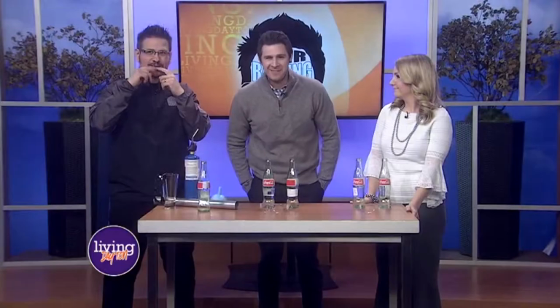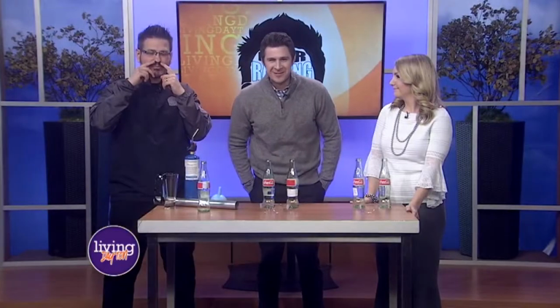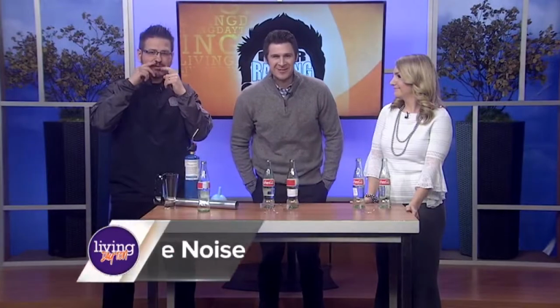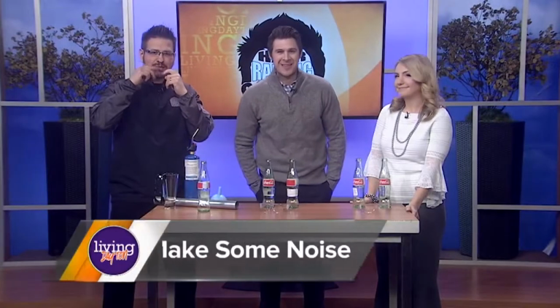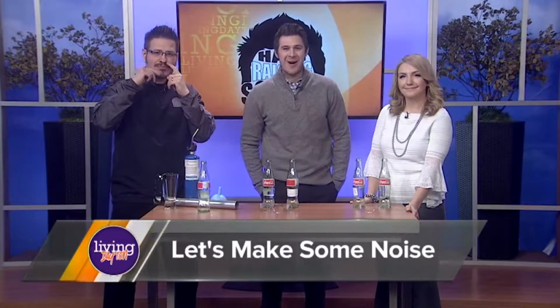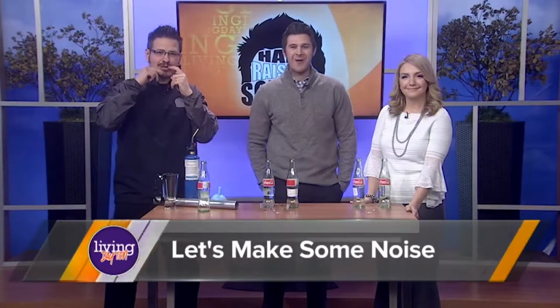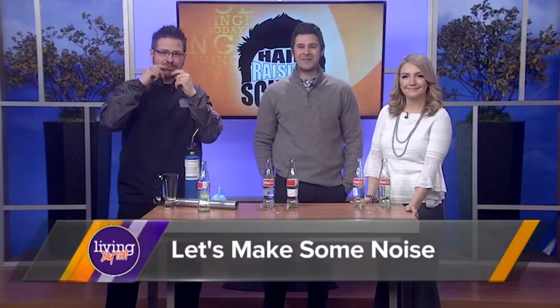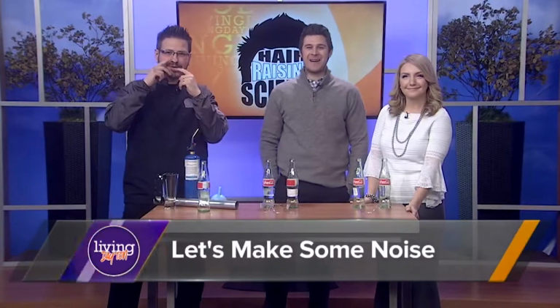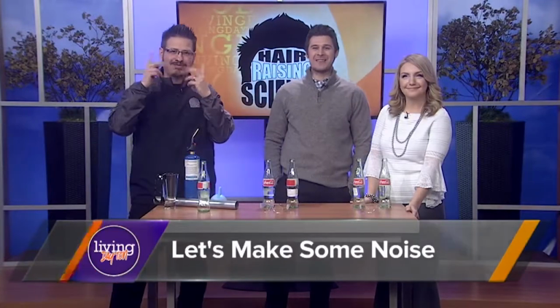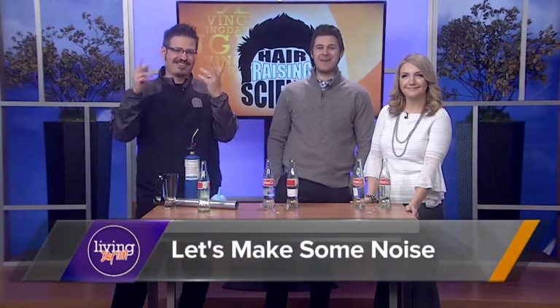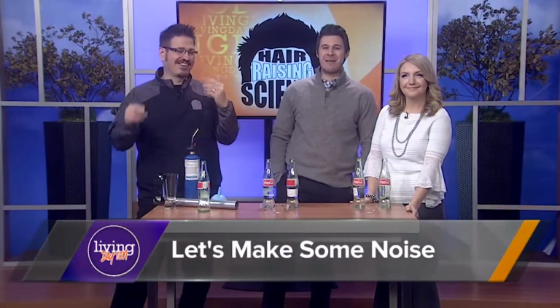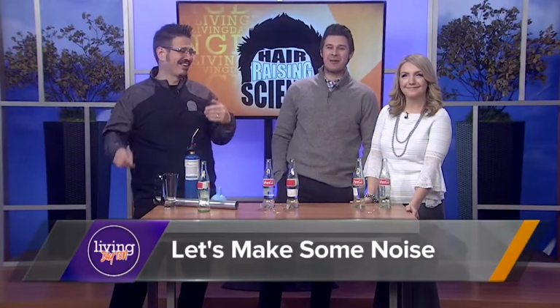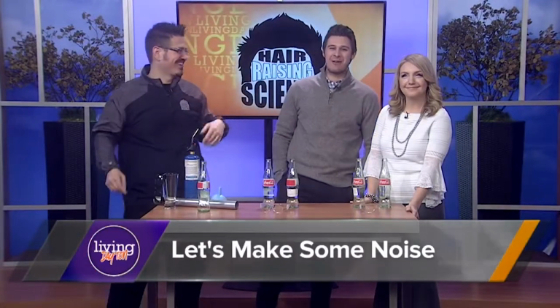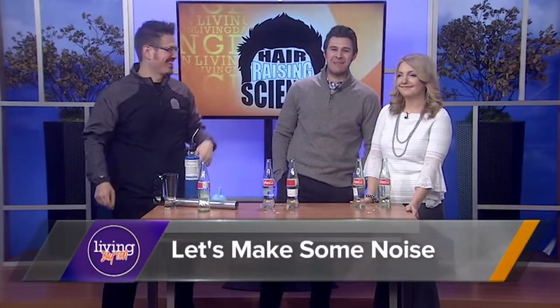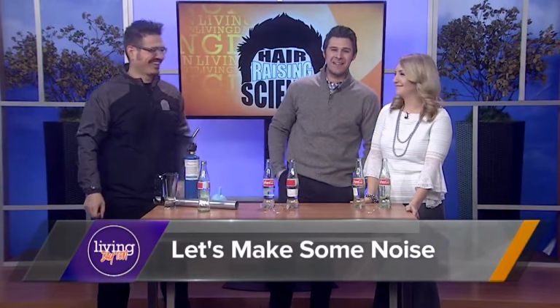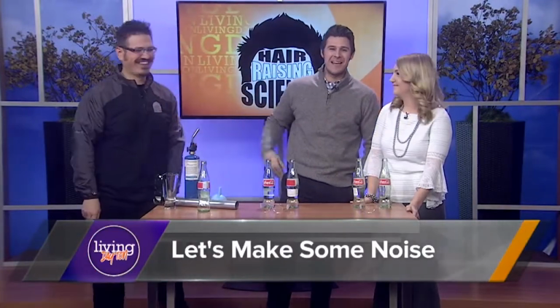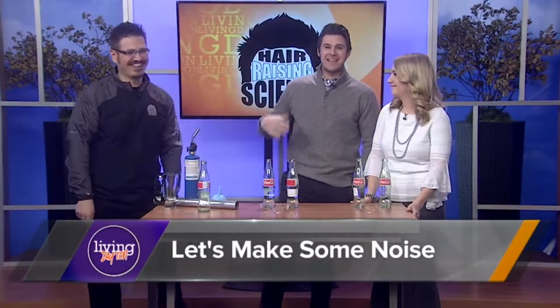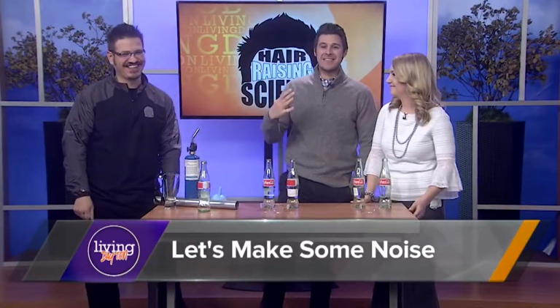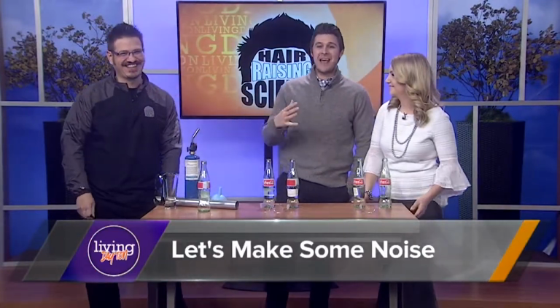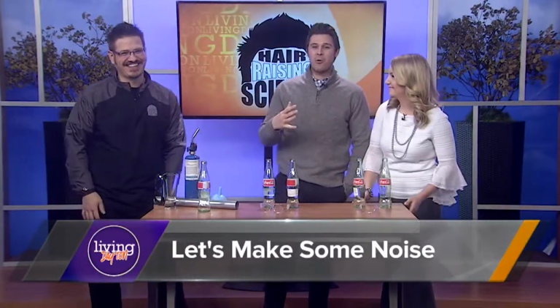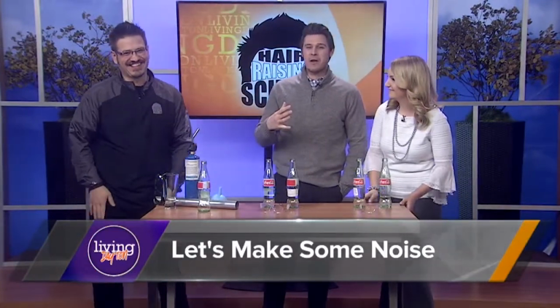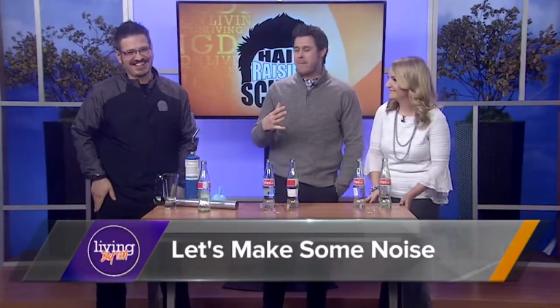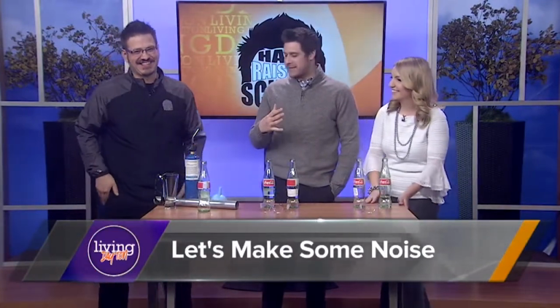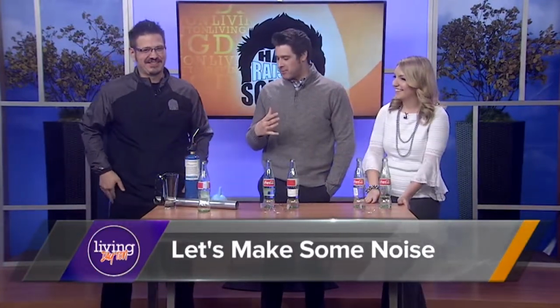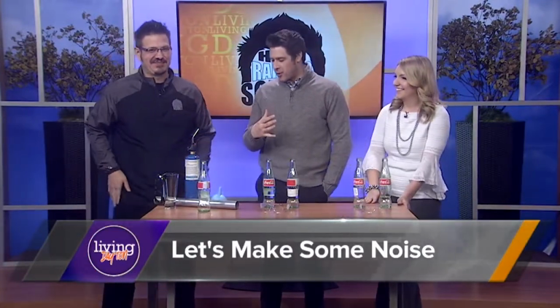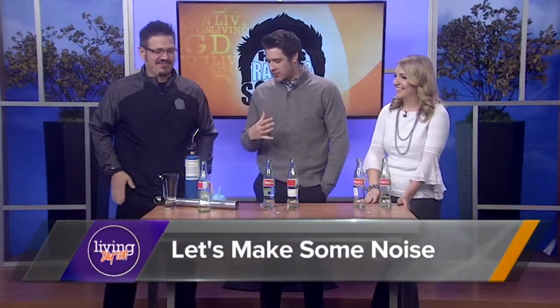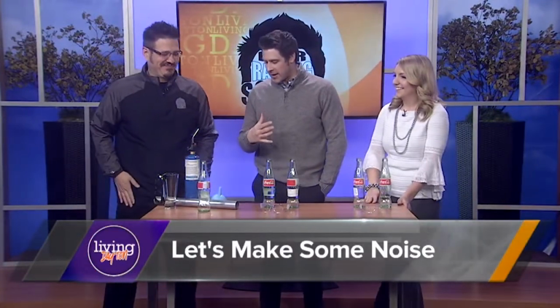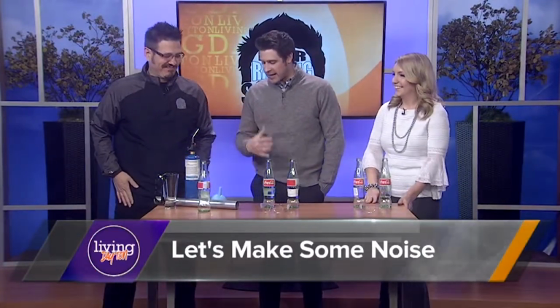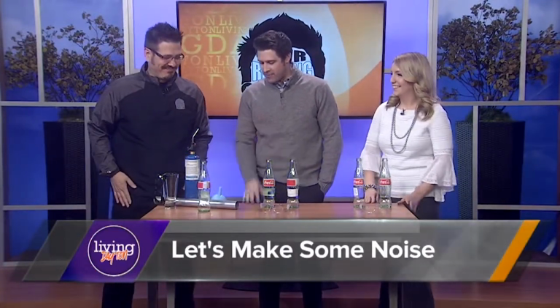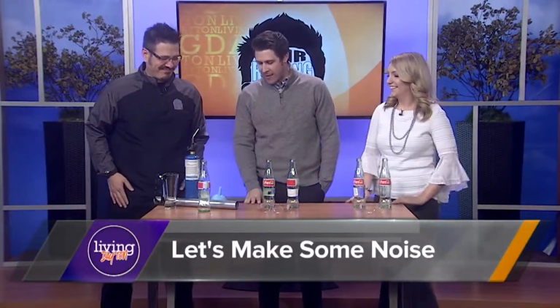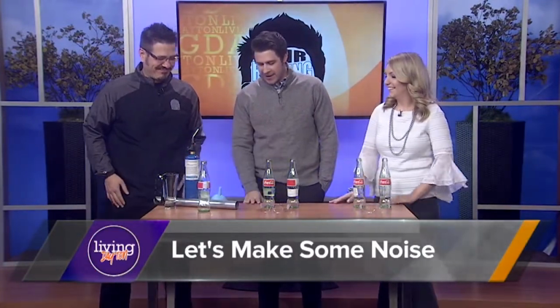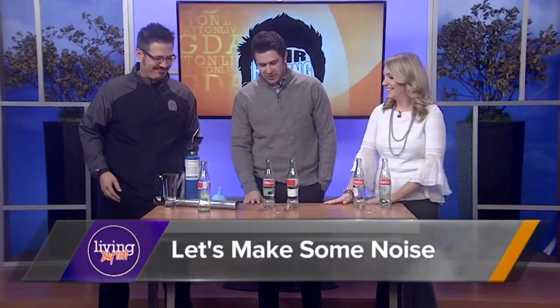Mr. C always finds a way to make learning fun. Today we're going to make some noise. Great to have you back, sir.